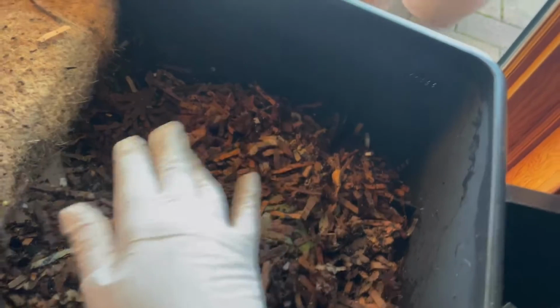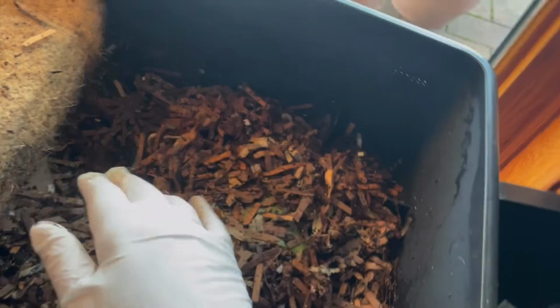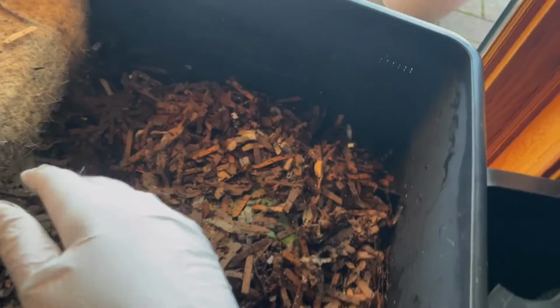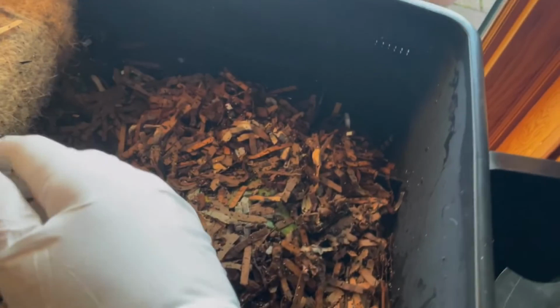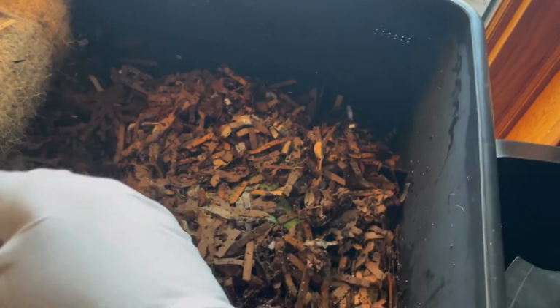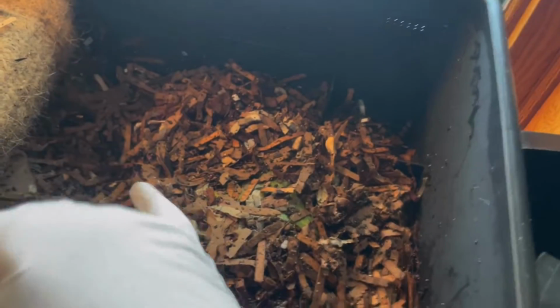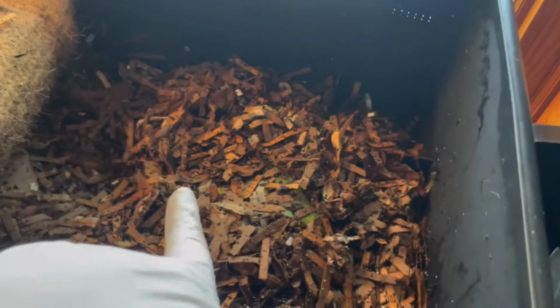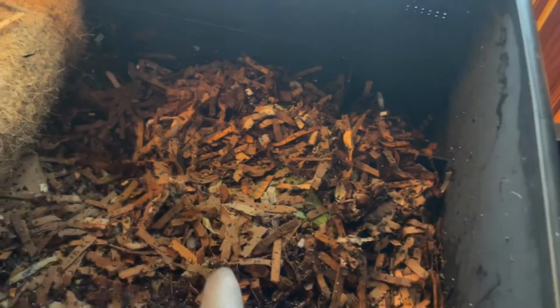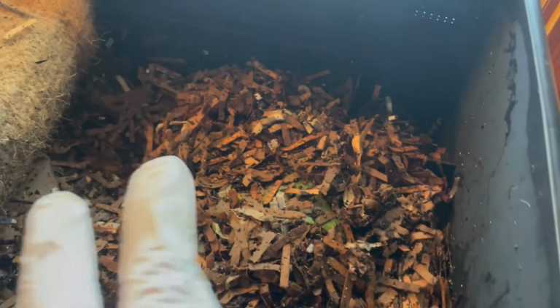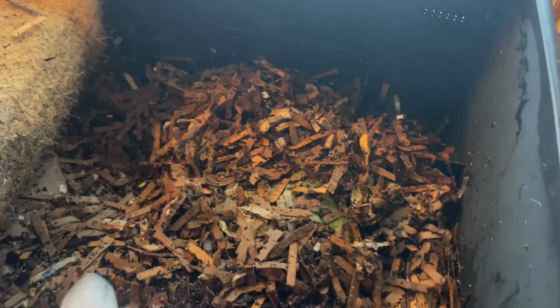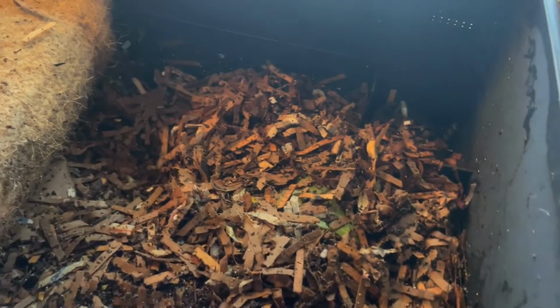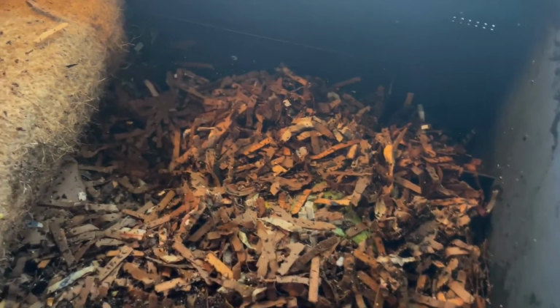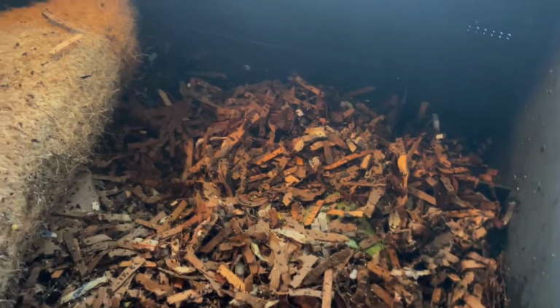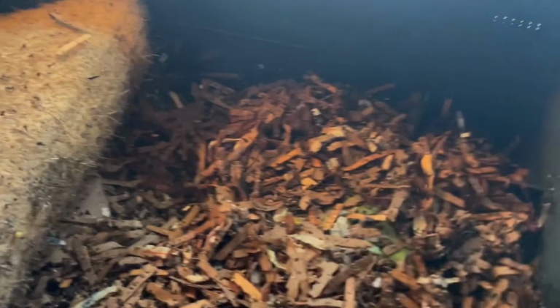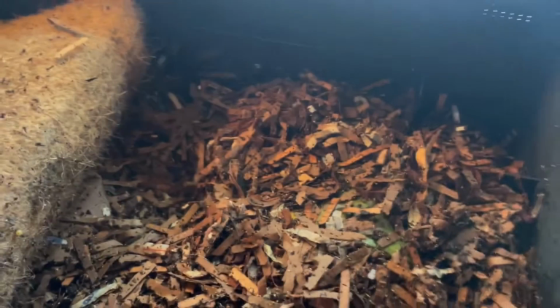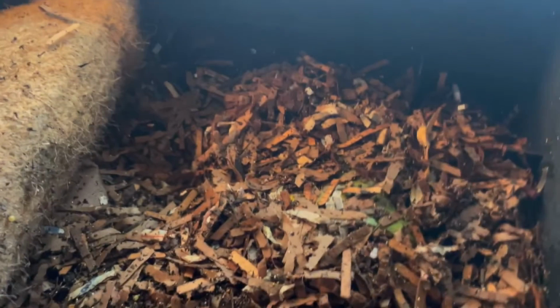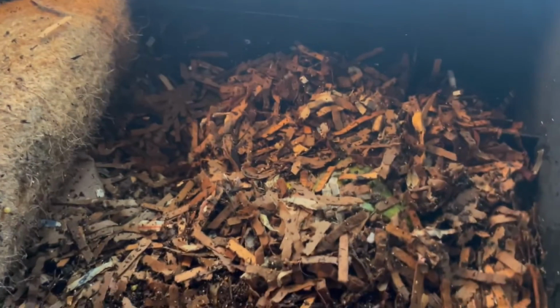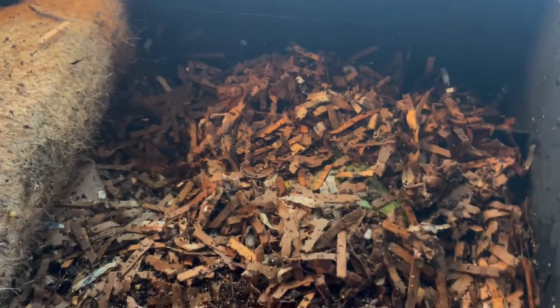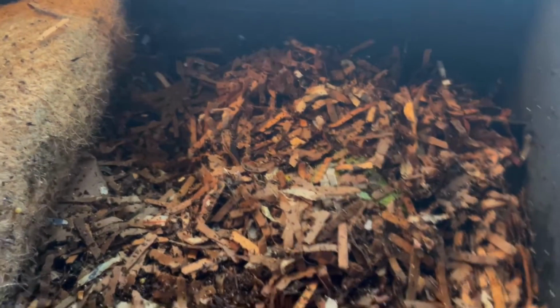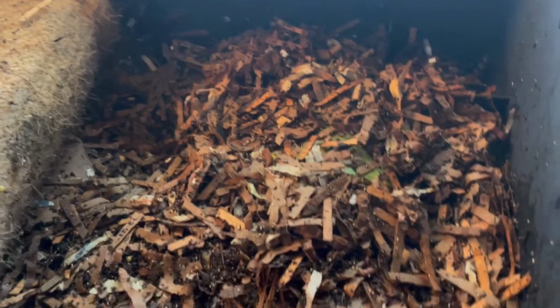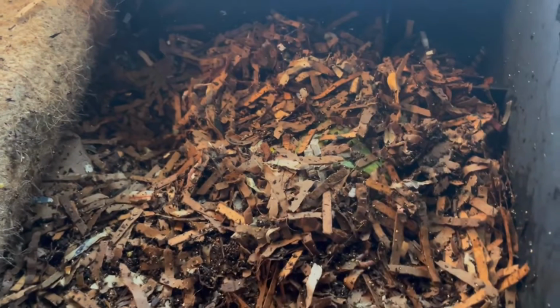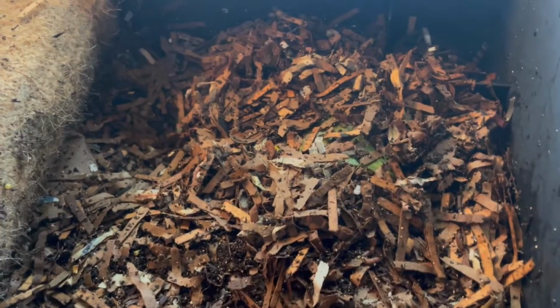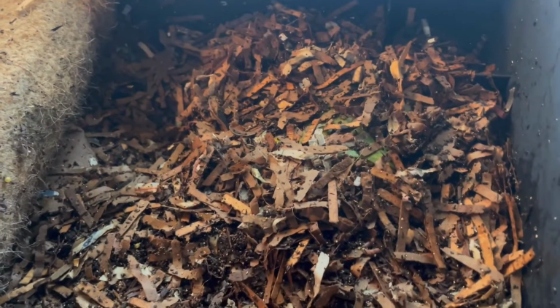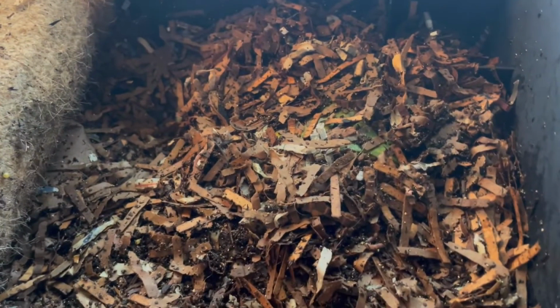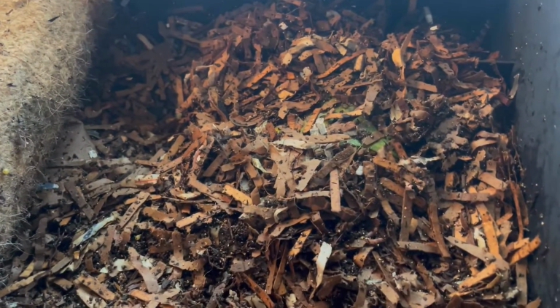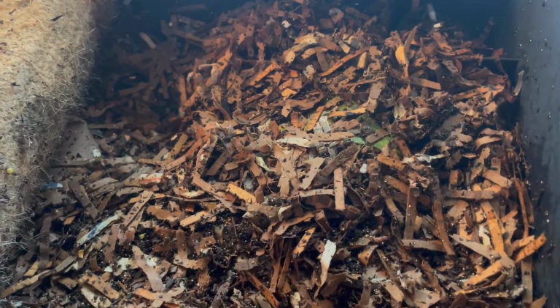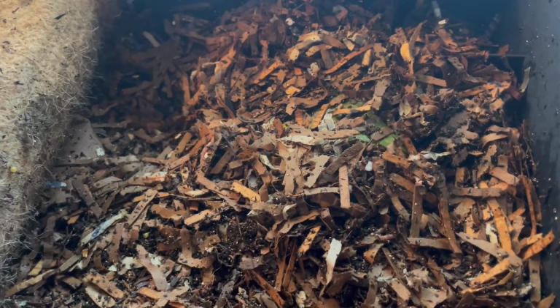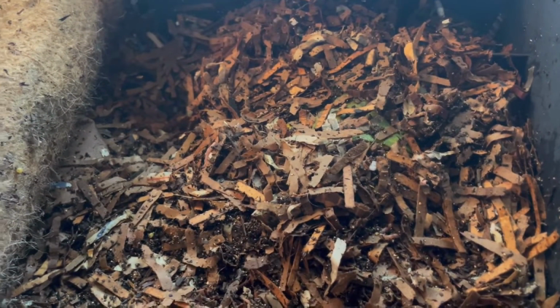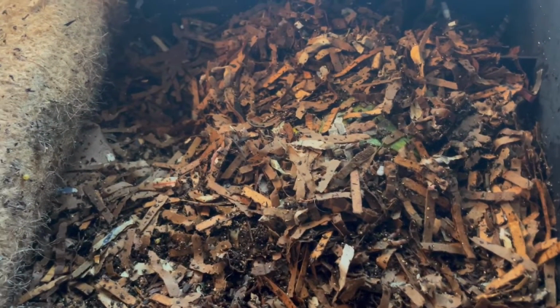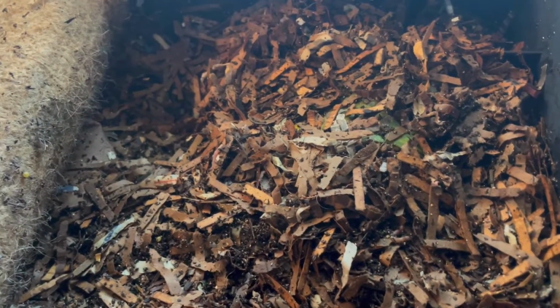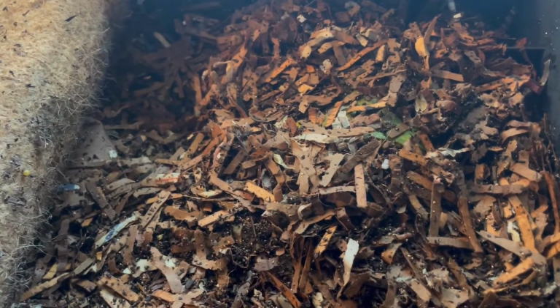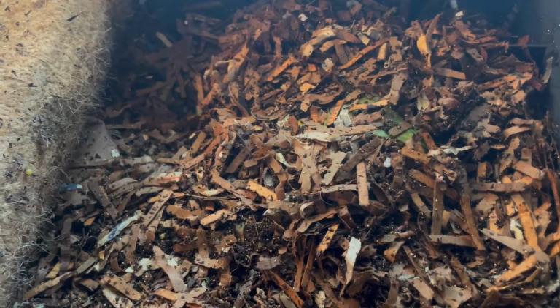All right, Micah, we'll check in again maybe in two days and see how the papaya is doing. And I'll check the other bin now.